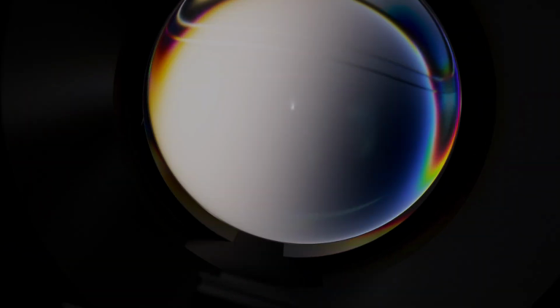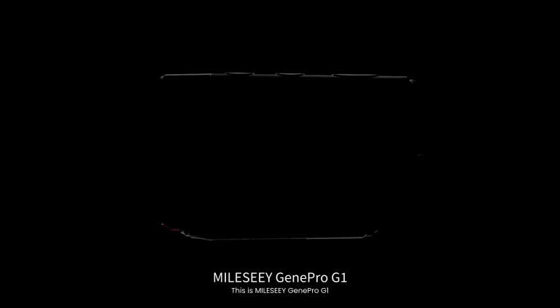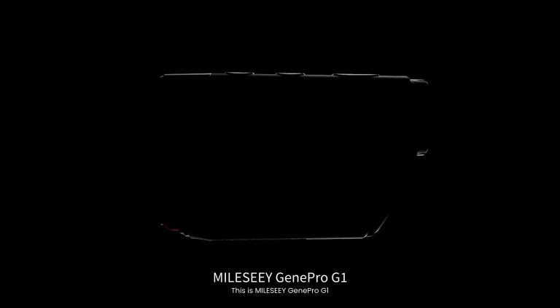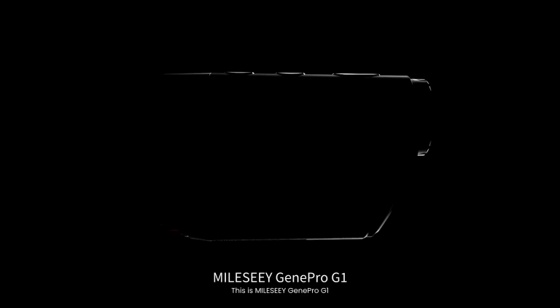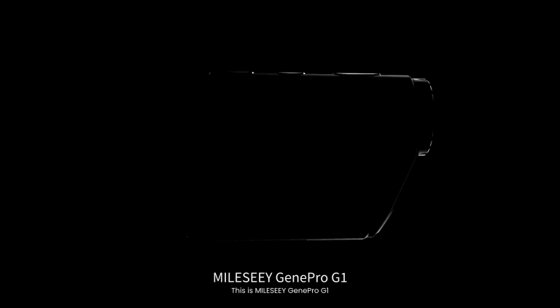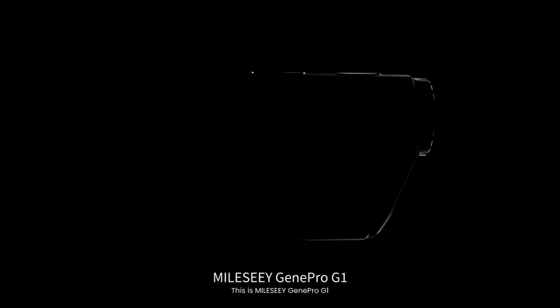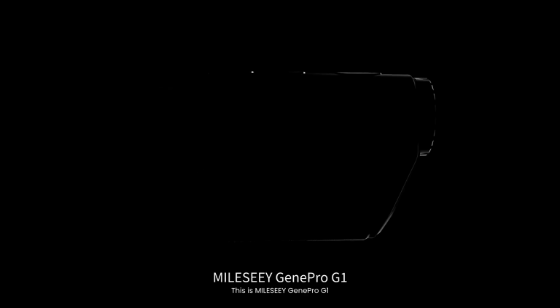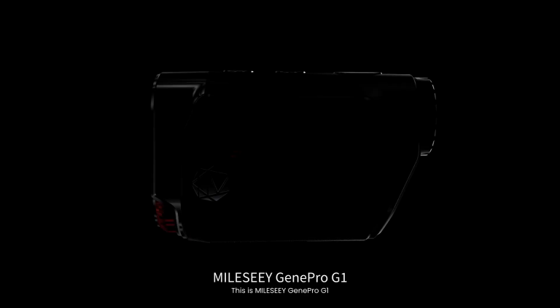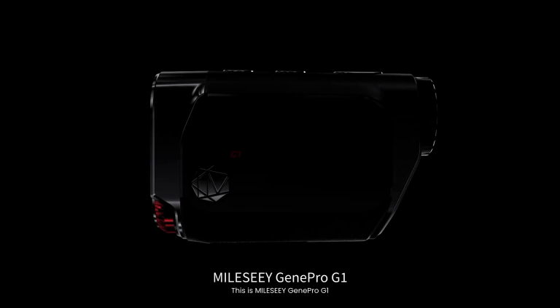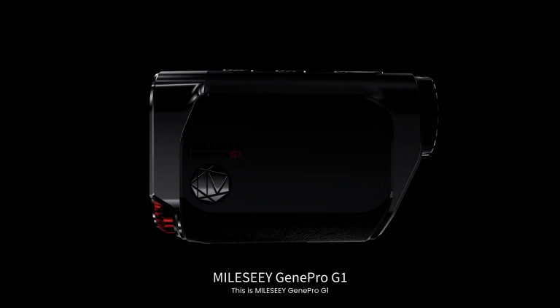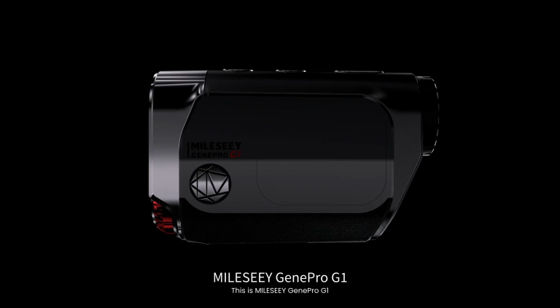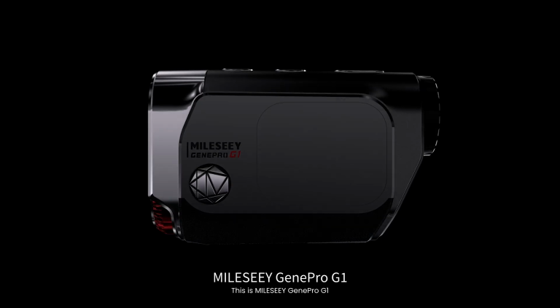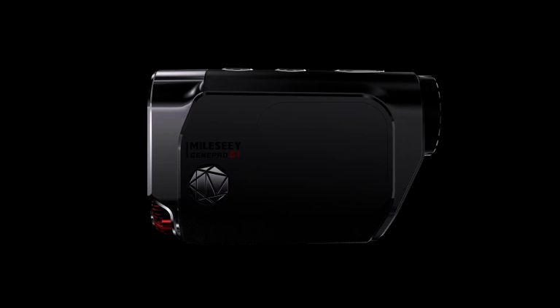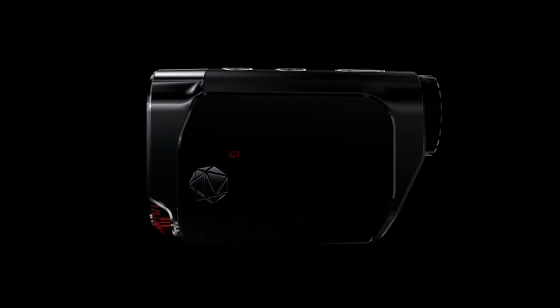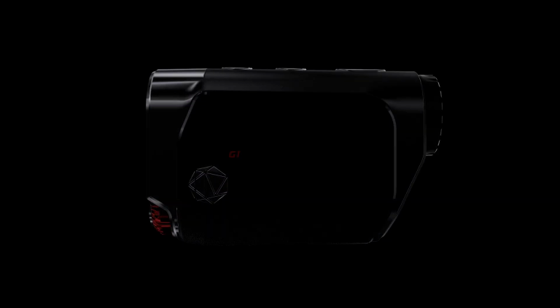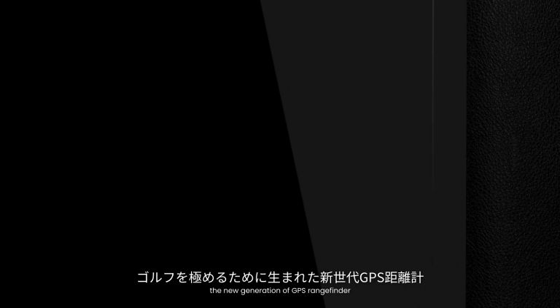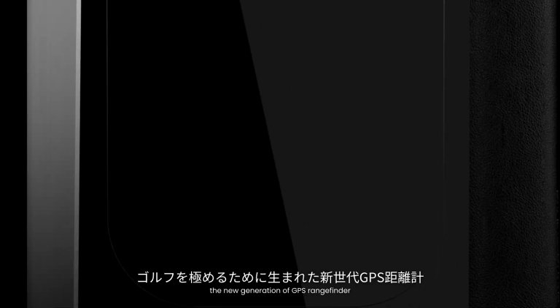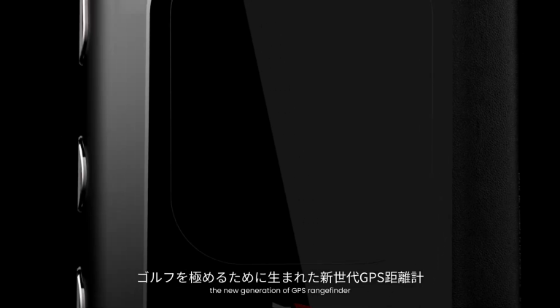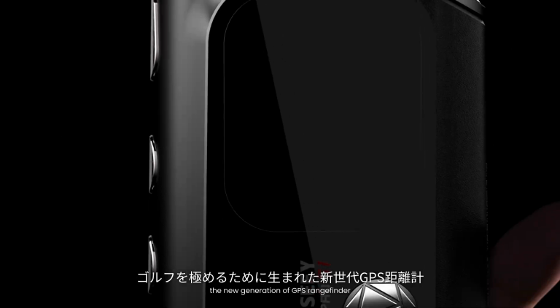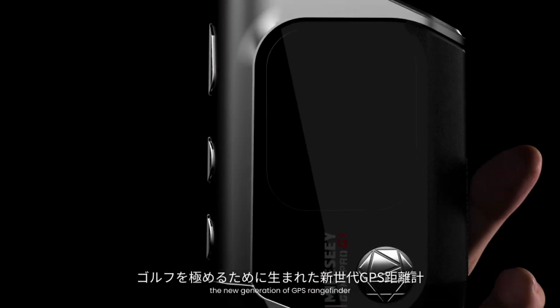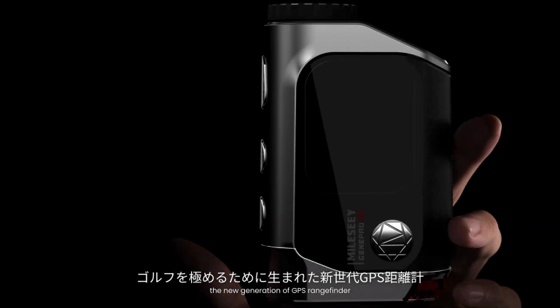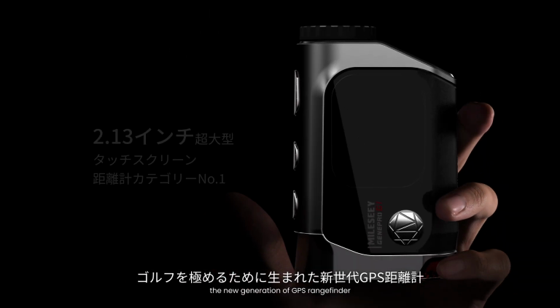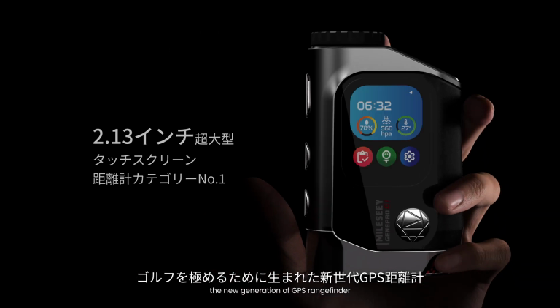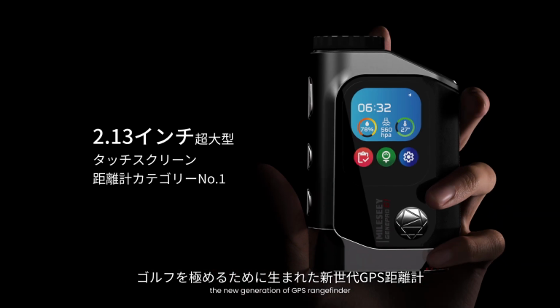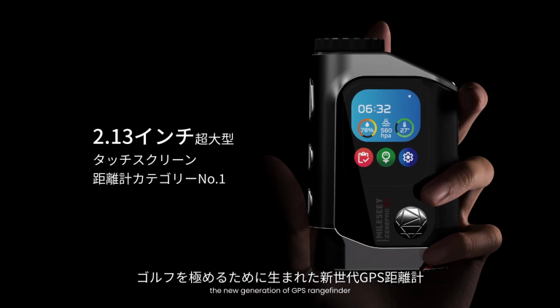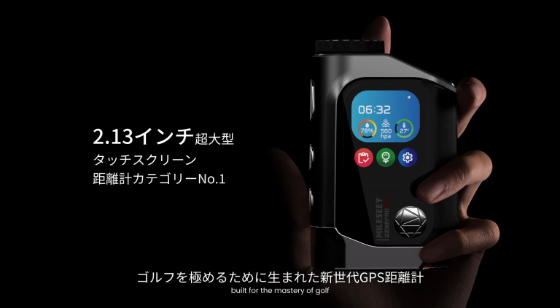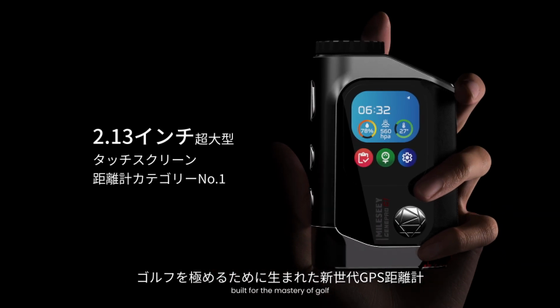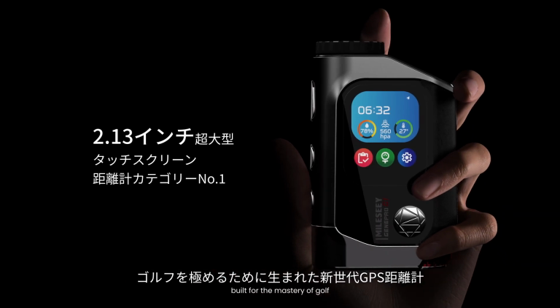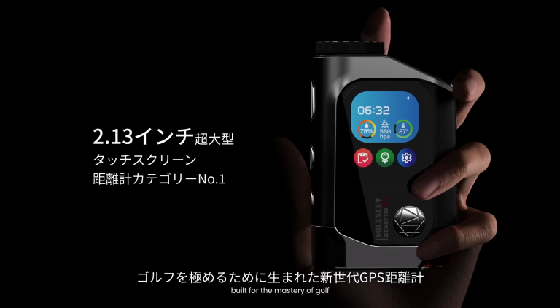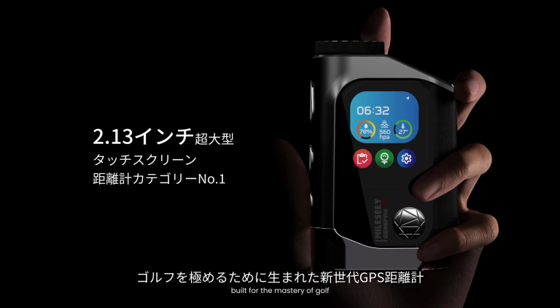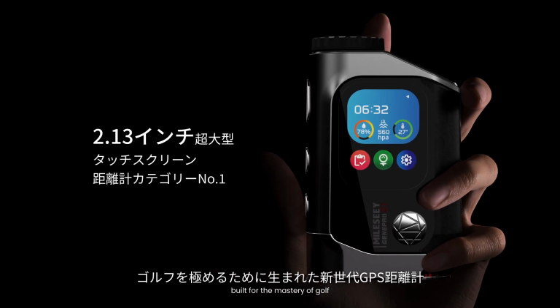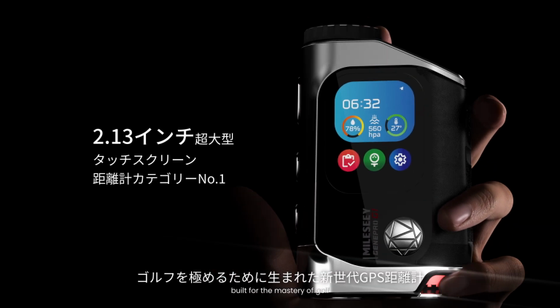This is Mile C GenePro G1, the new generation of GPS rangefinder built for the mastery of golf.